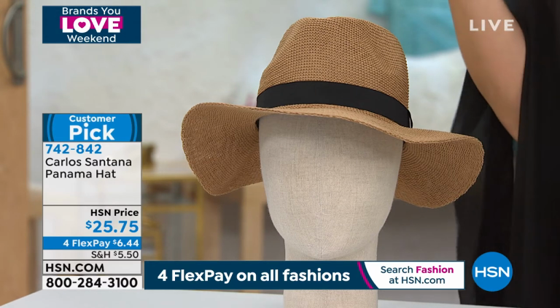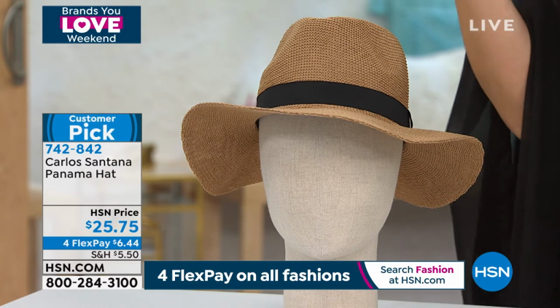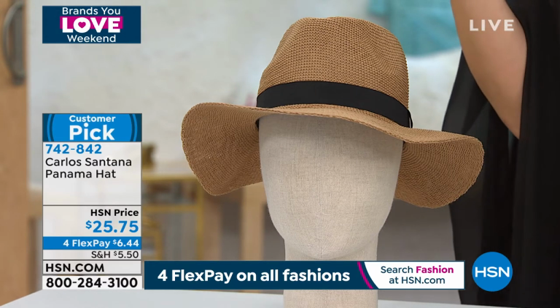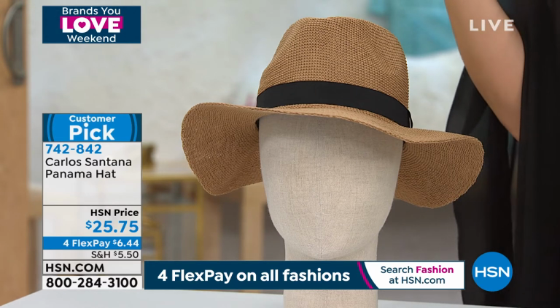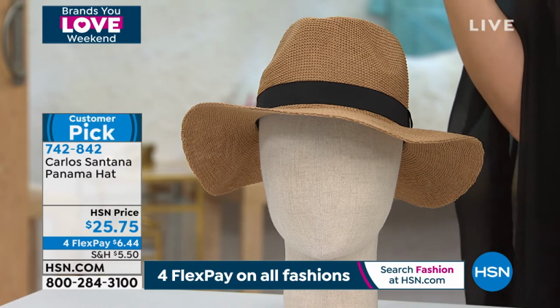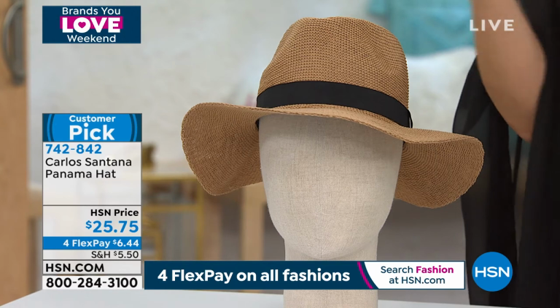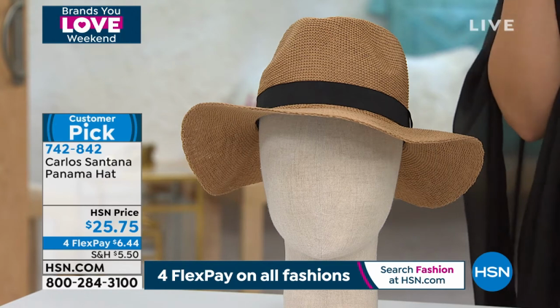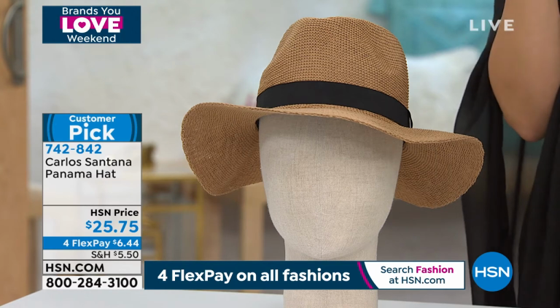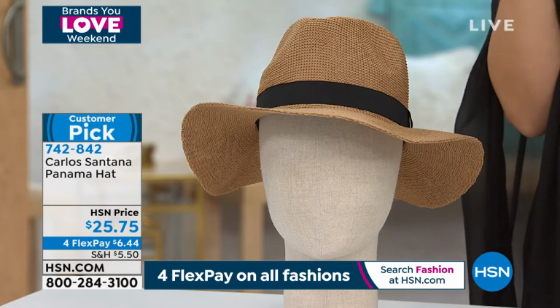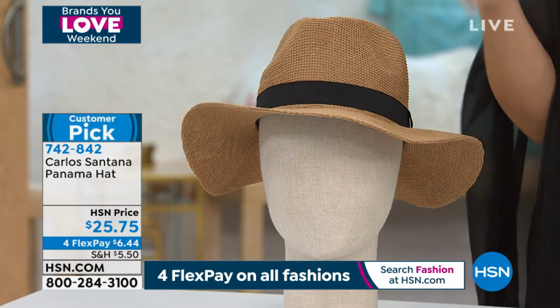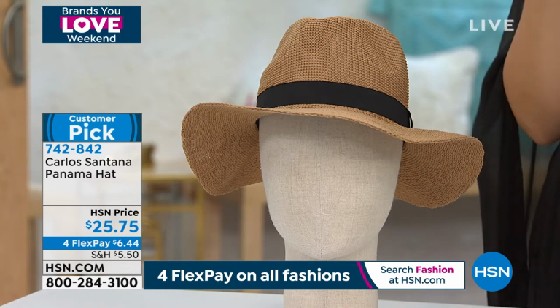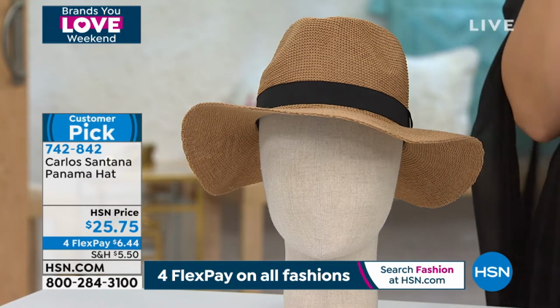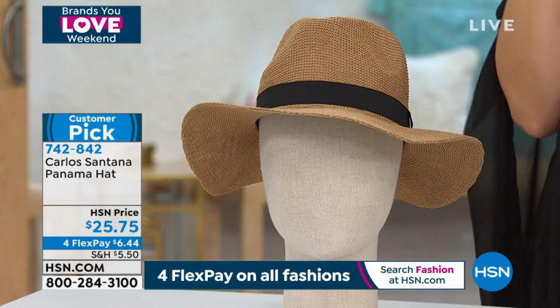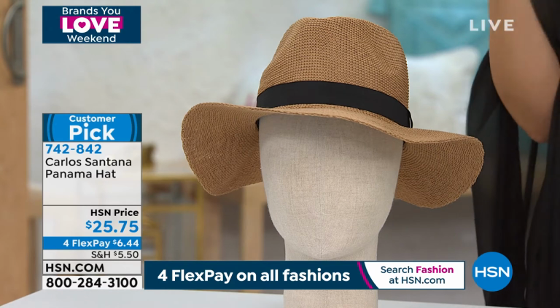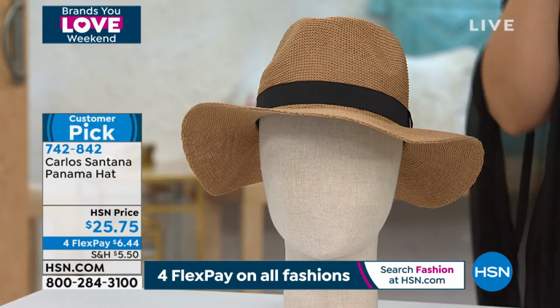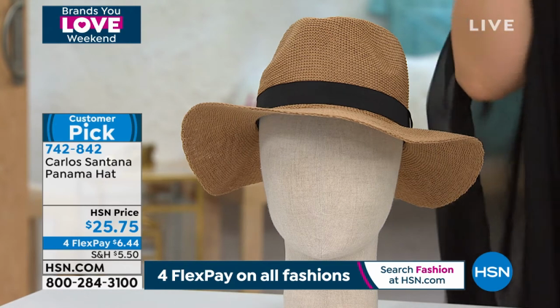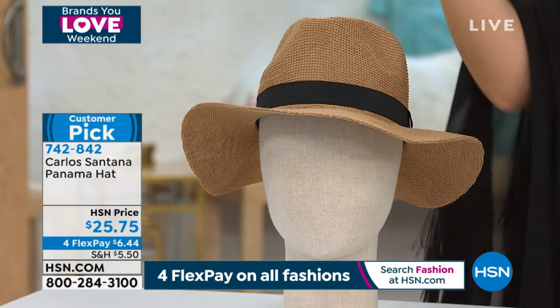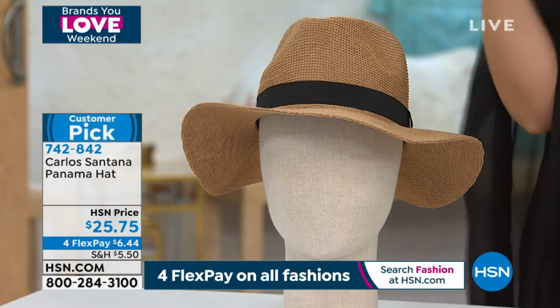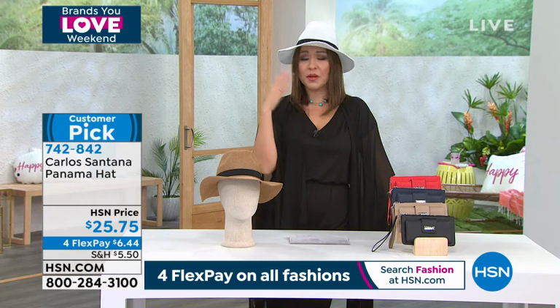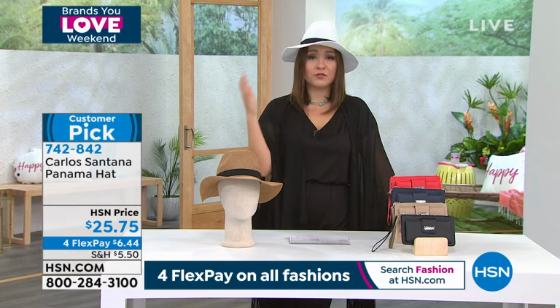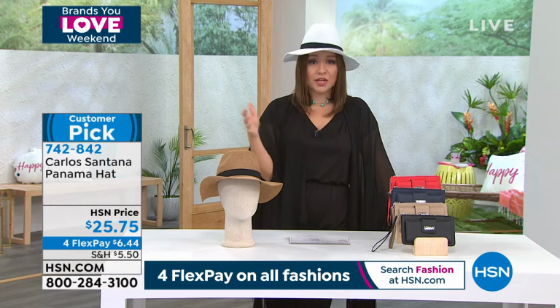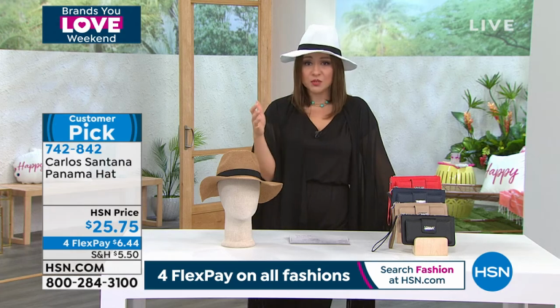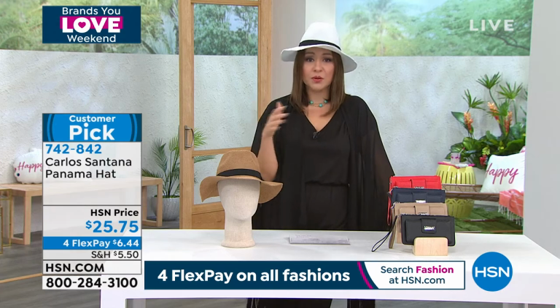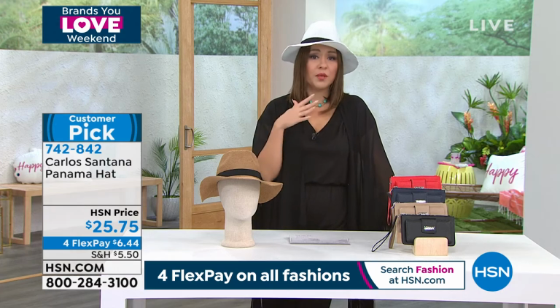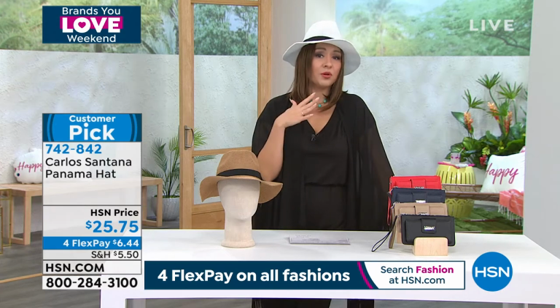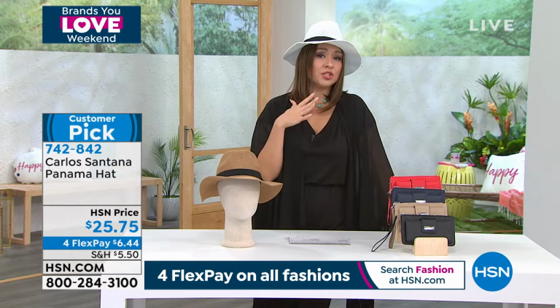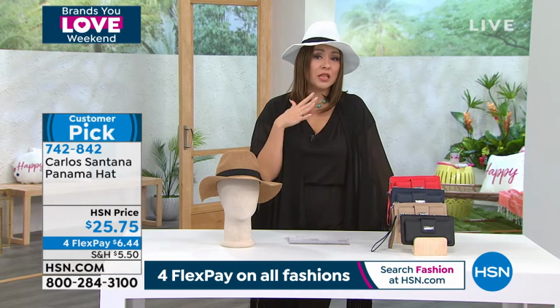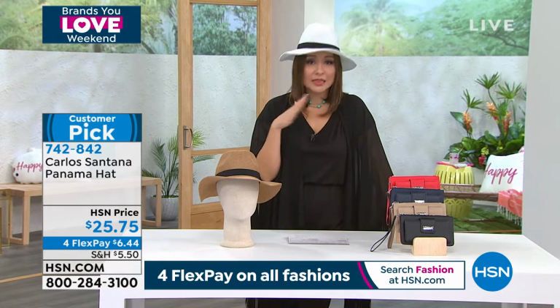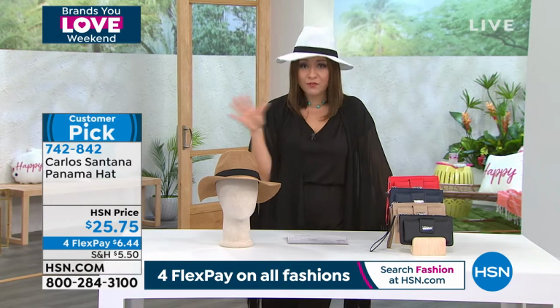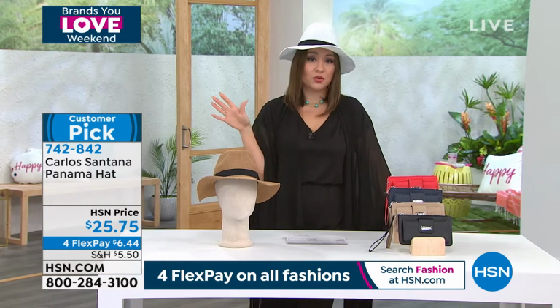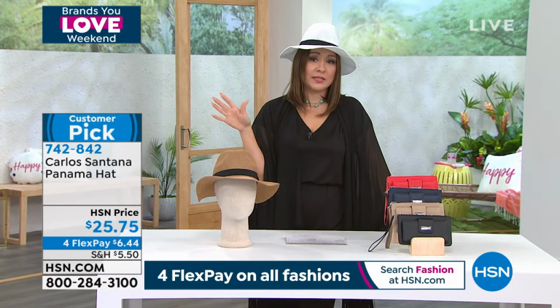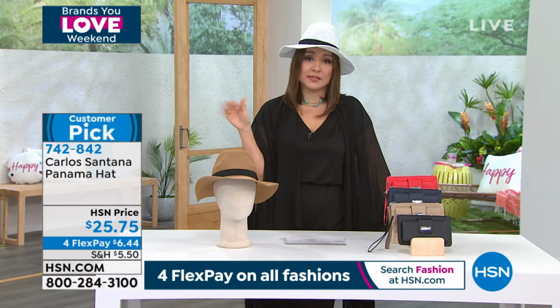Another customer pick, Alexia — Carlos Santana, customer pick after customer pick. People are just loving their pieces.